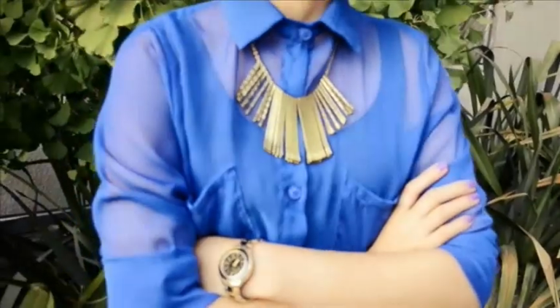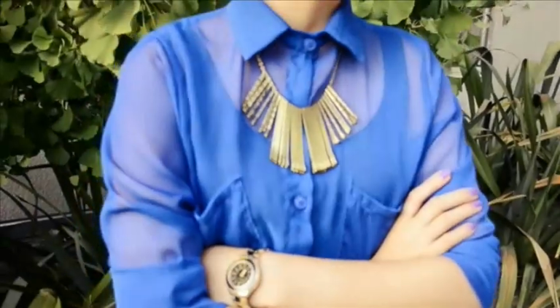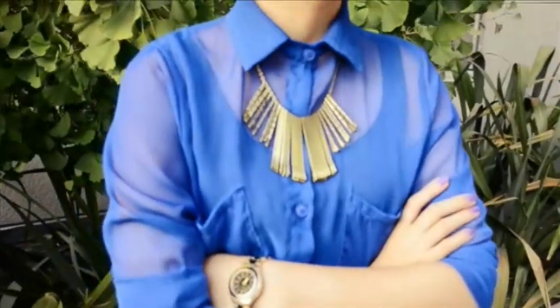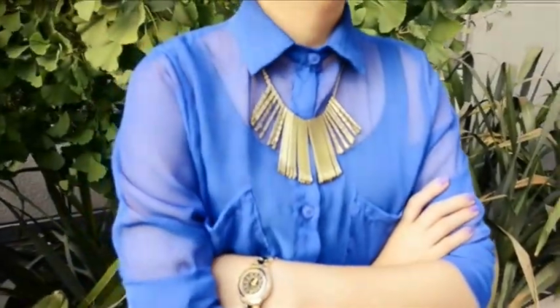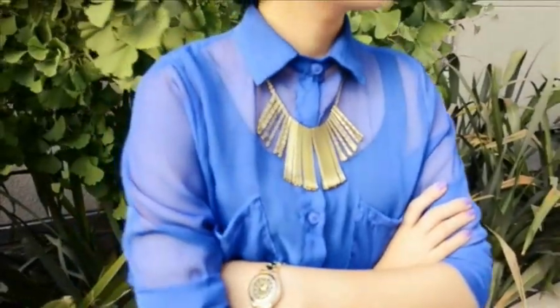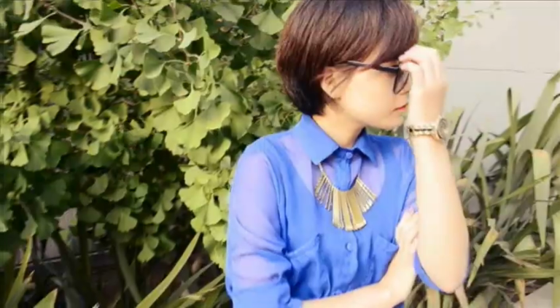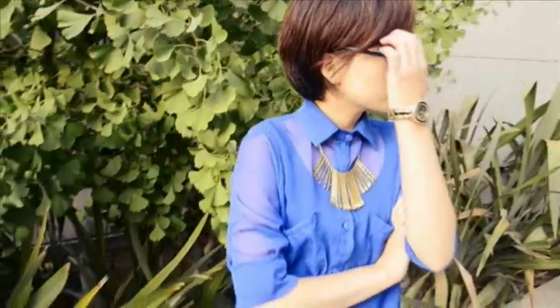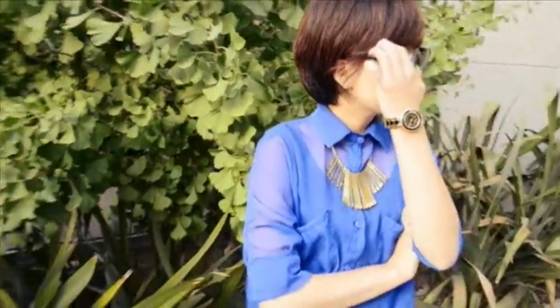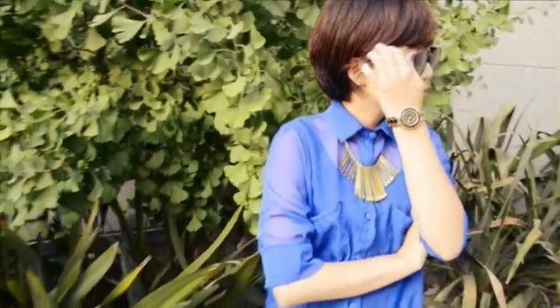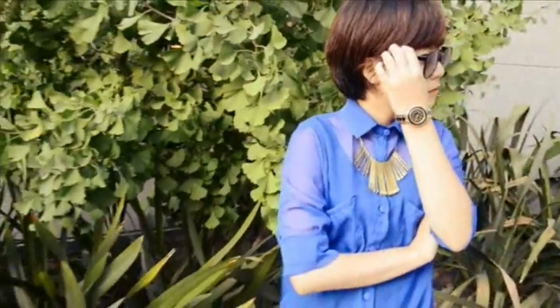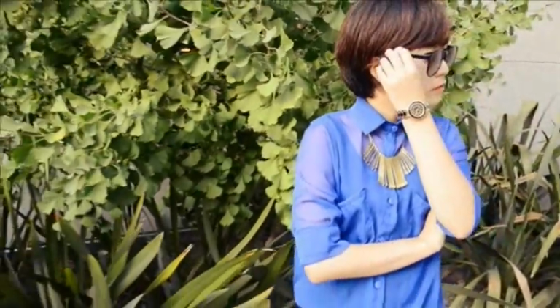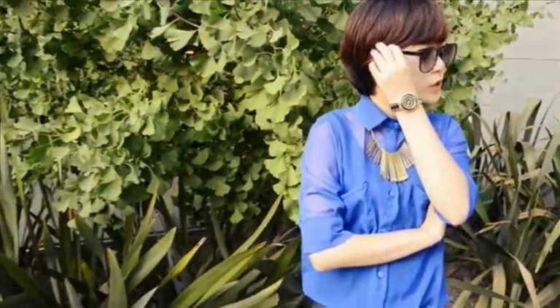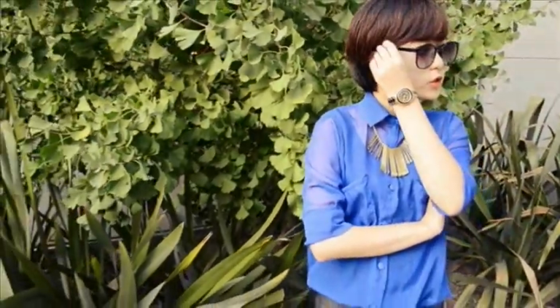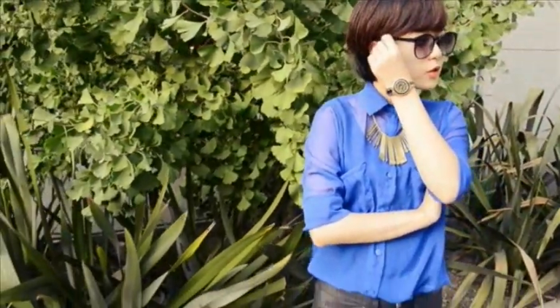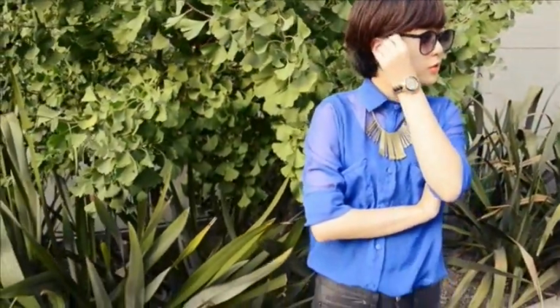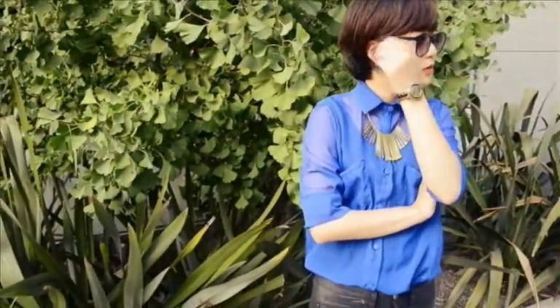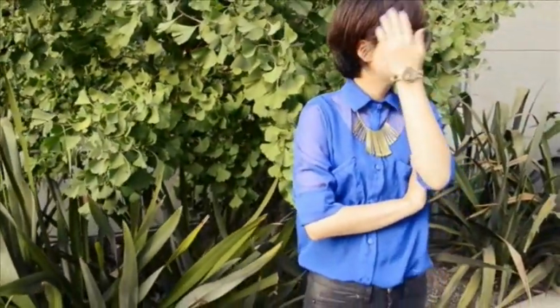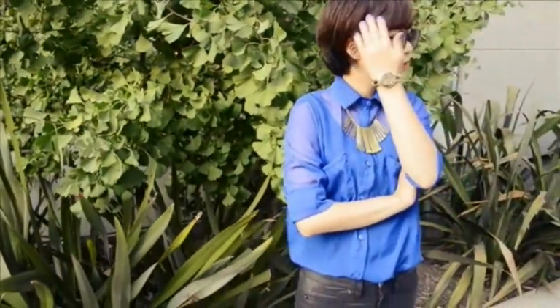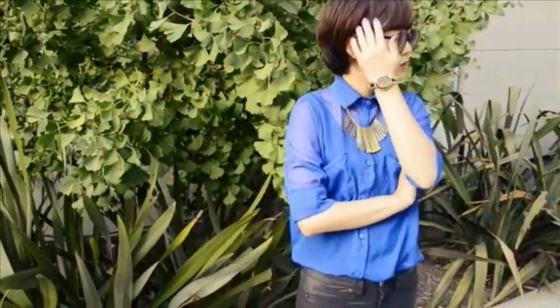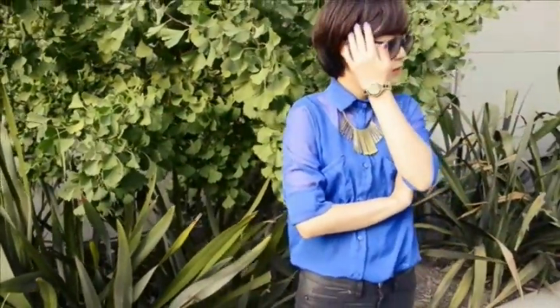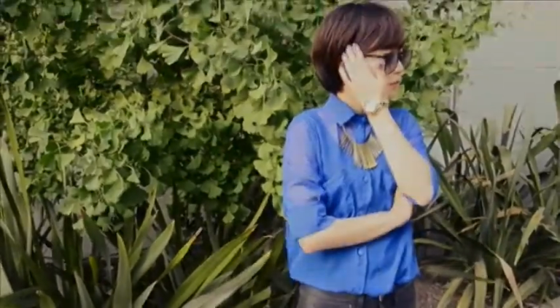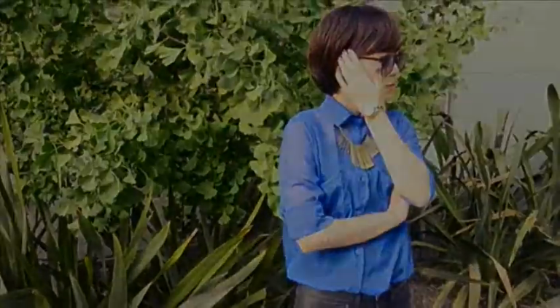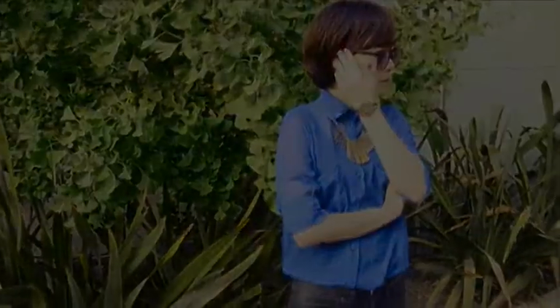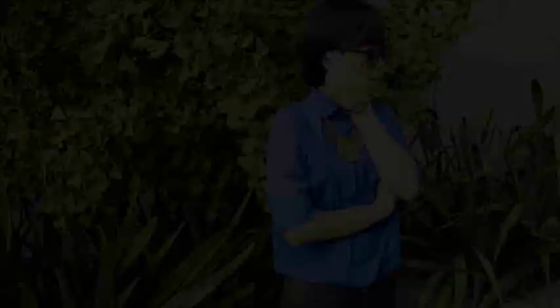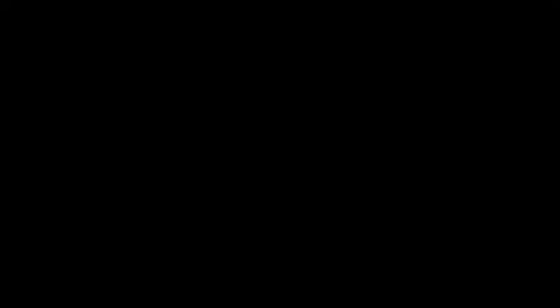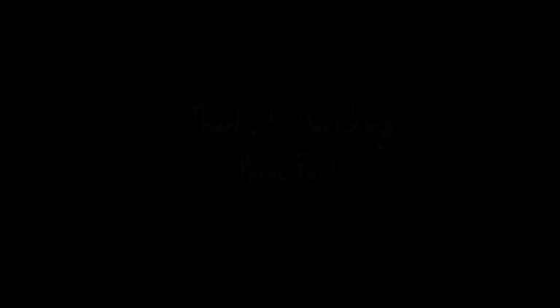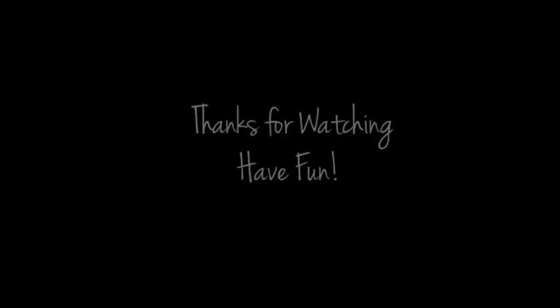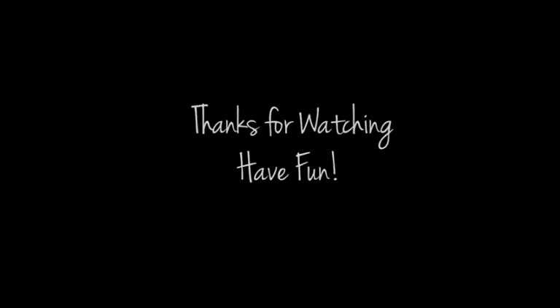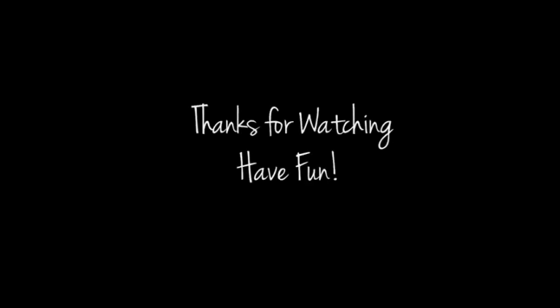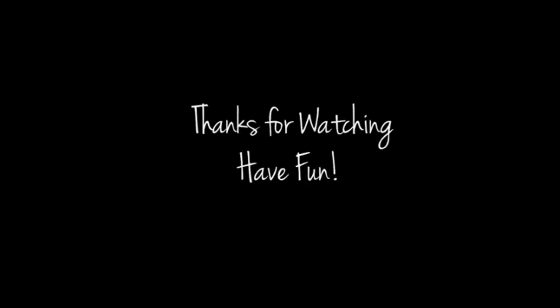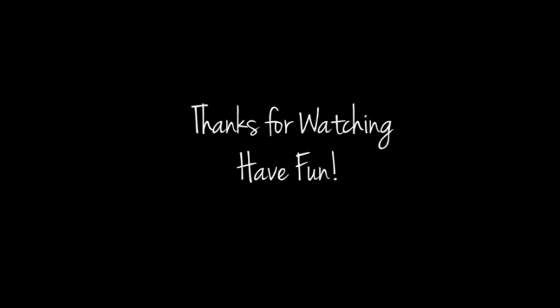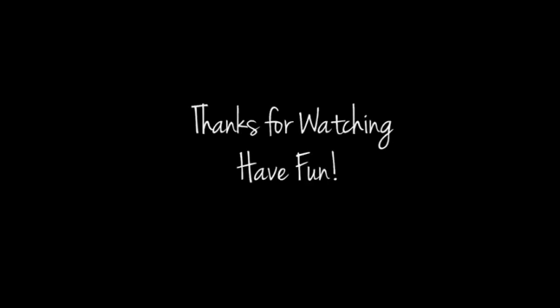The necklace can be a great conversation starter during back to school day. Wishing everyone good luck — have fun and thanks for watching!